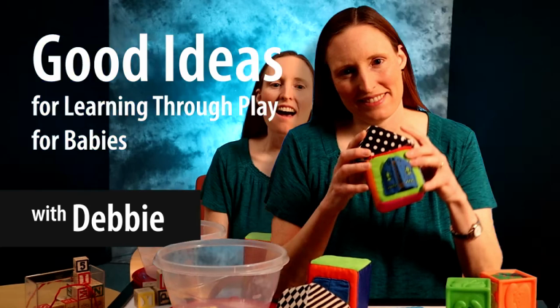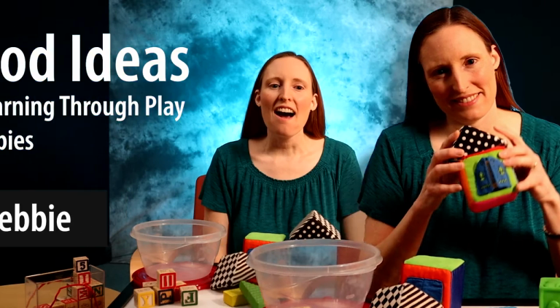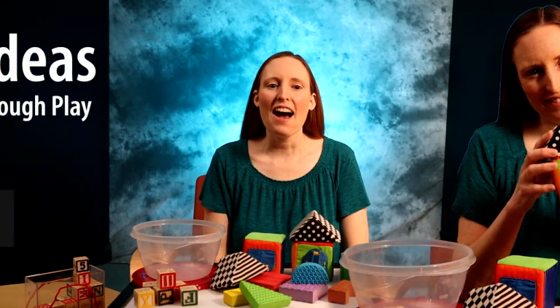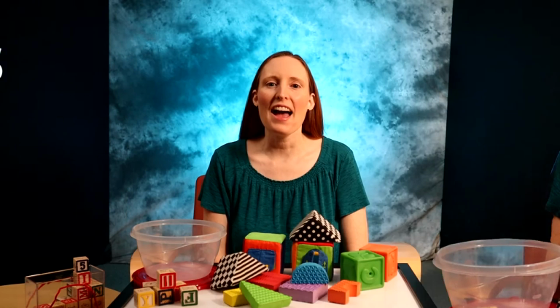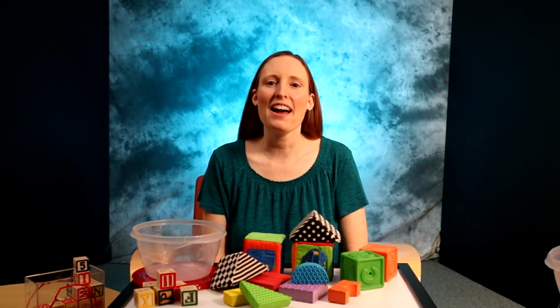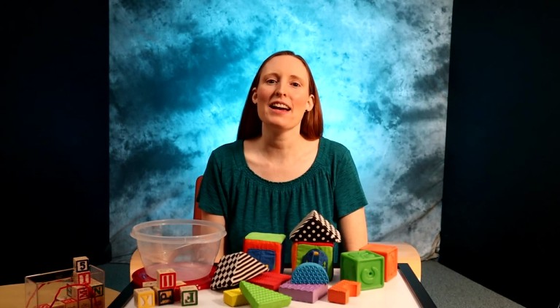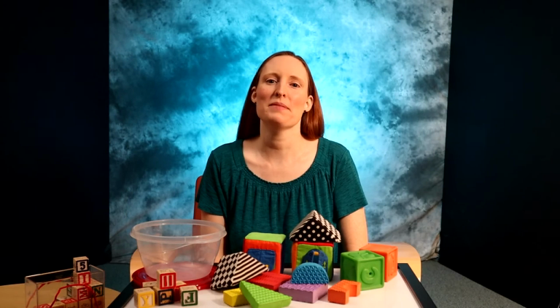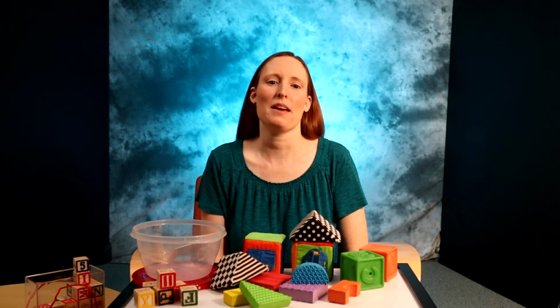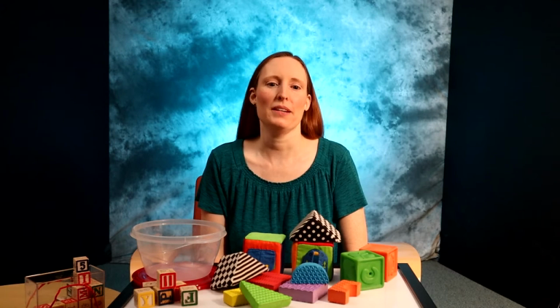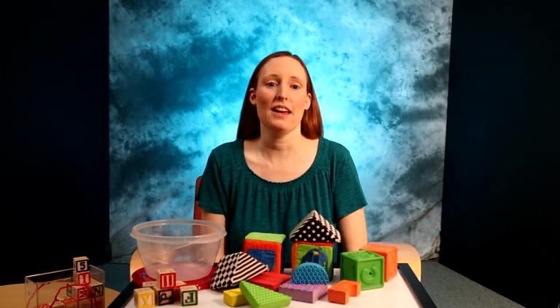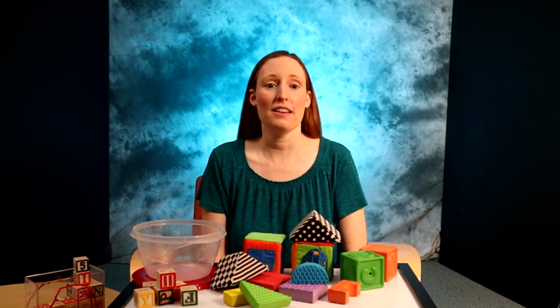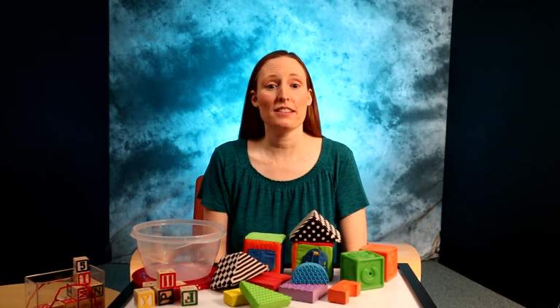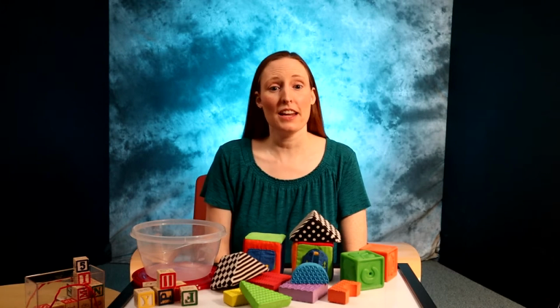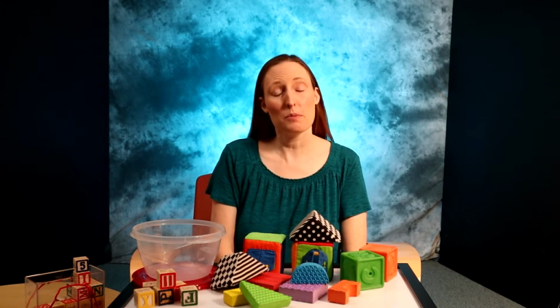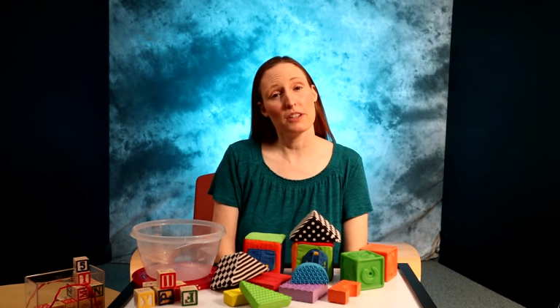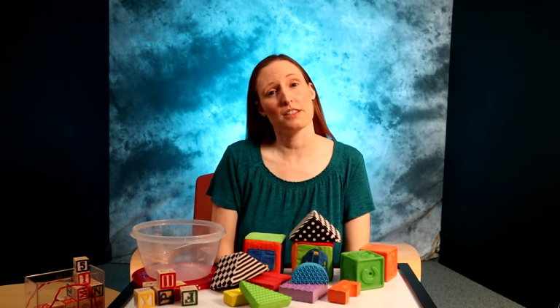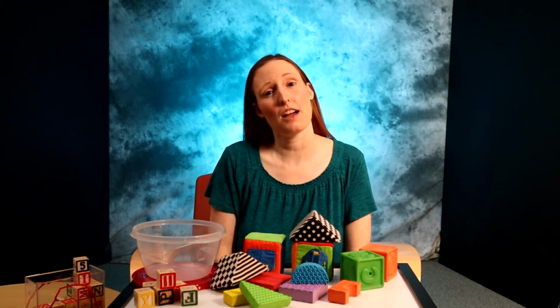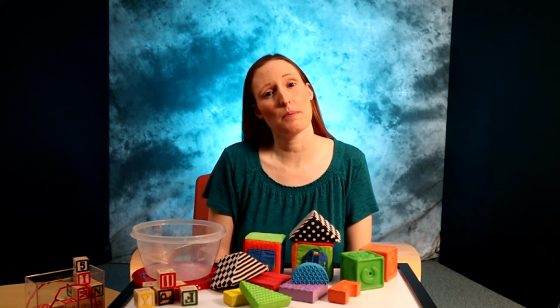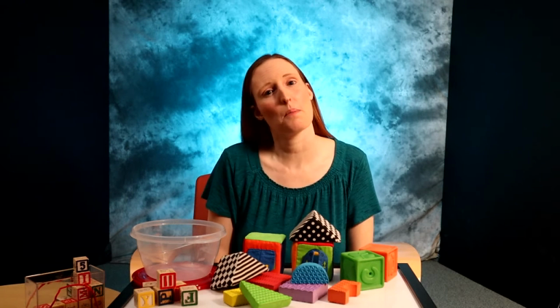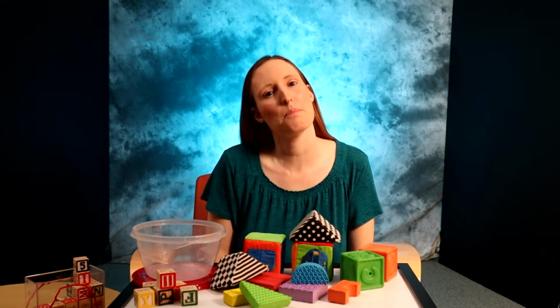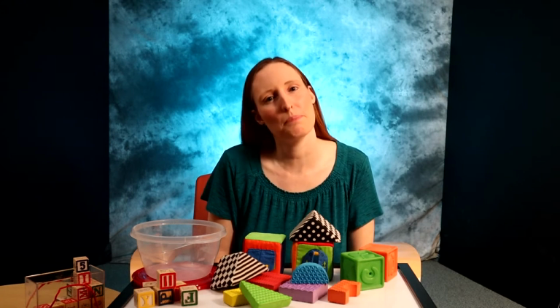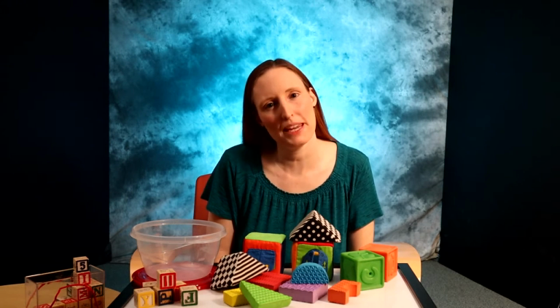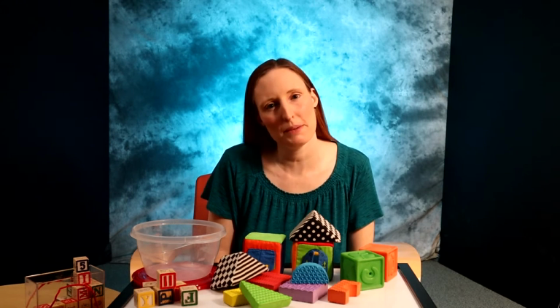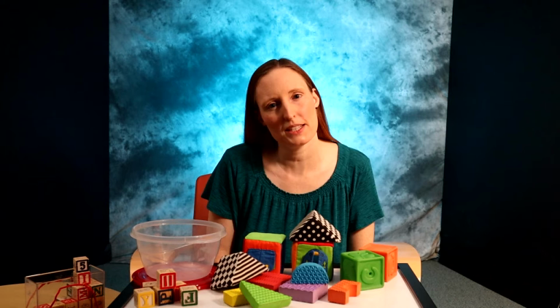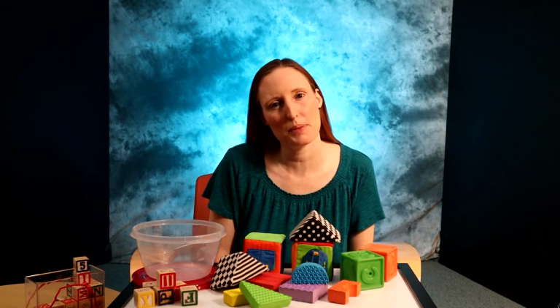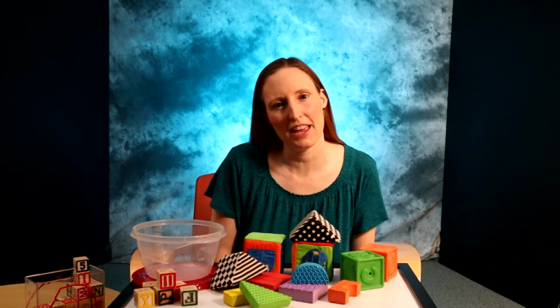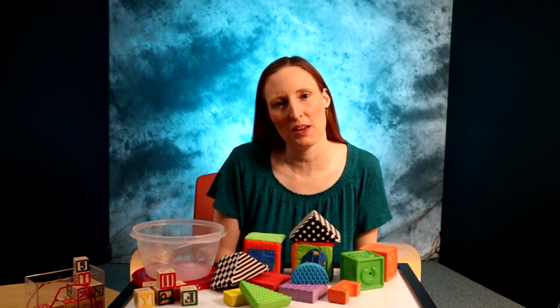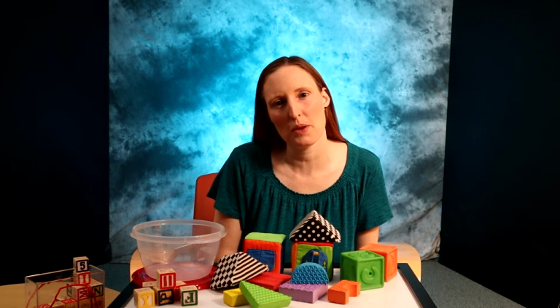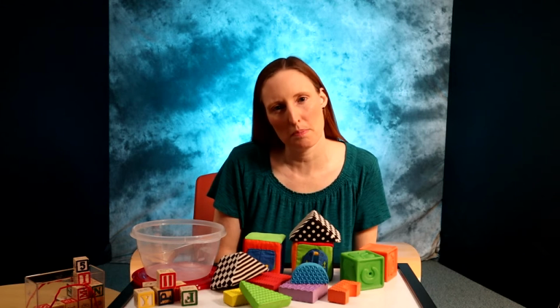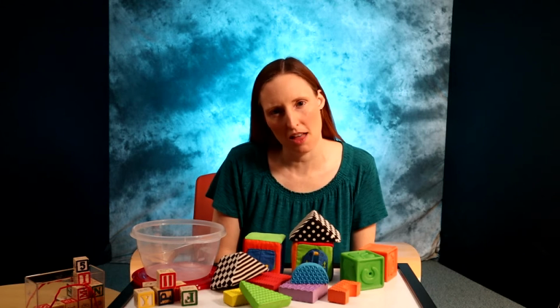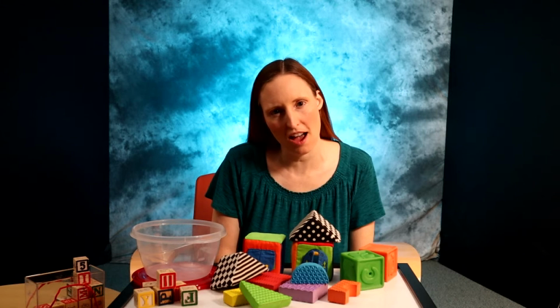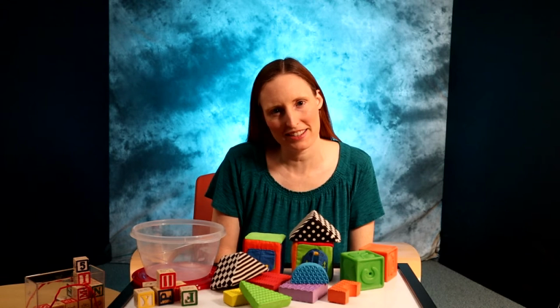Hi, I'm Debbie and today I'm going to talk about babies playing with blocks.